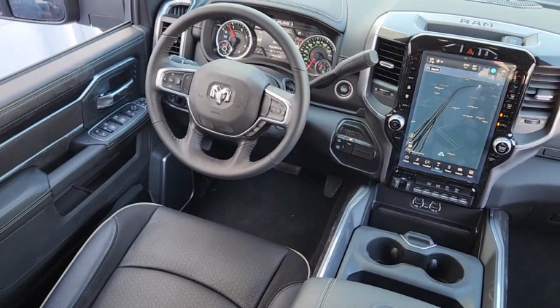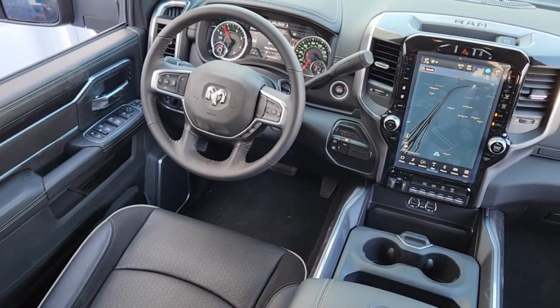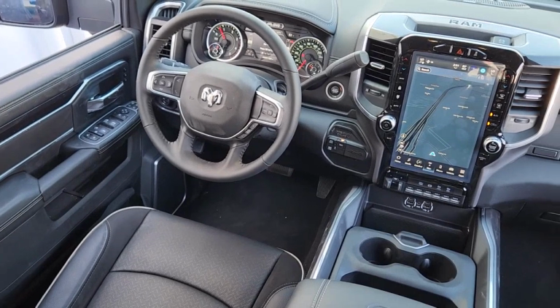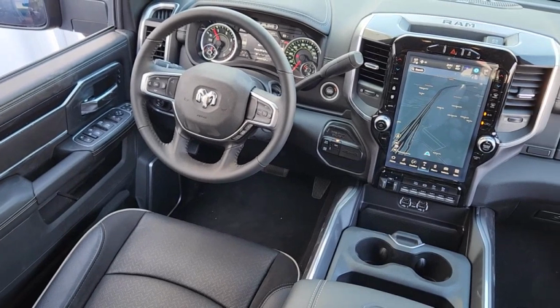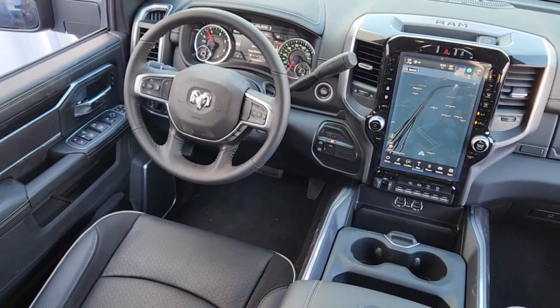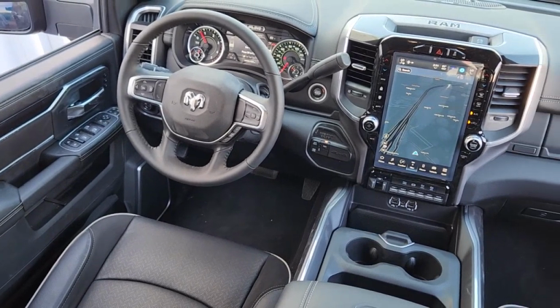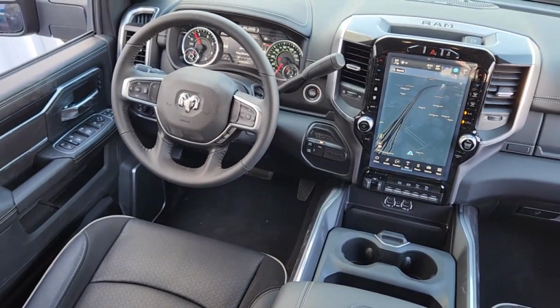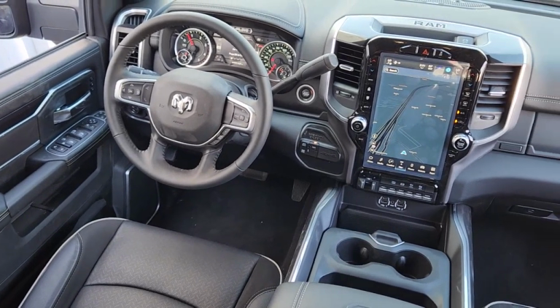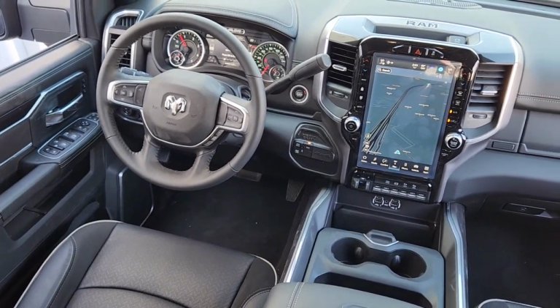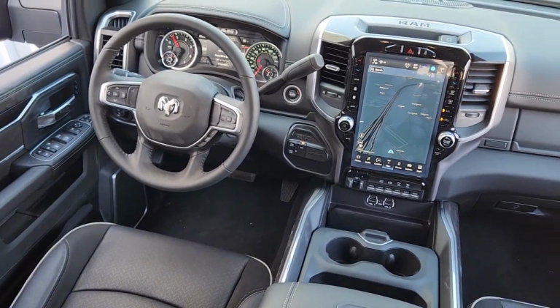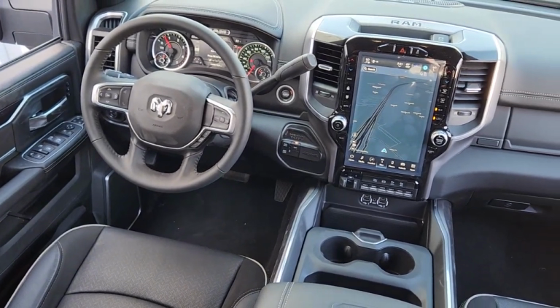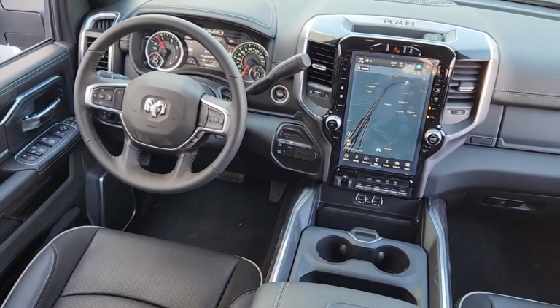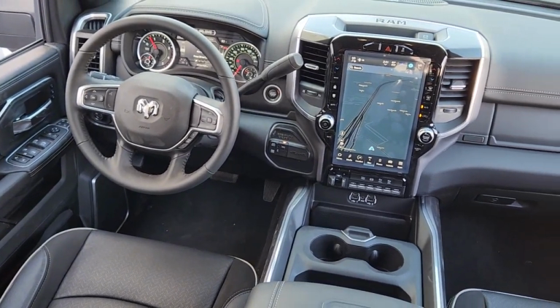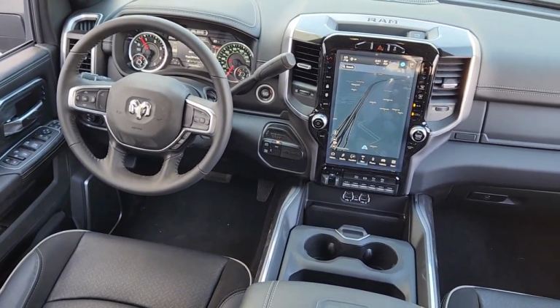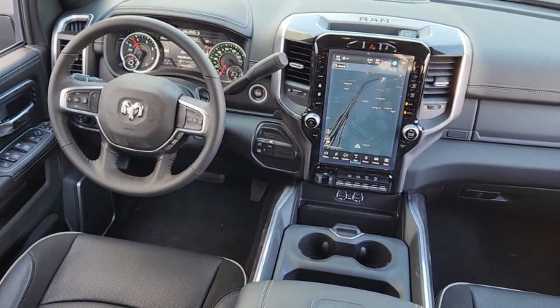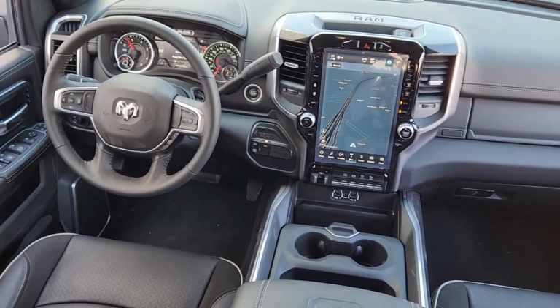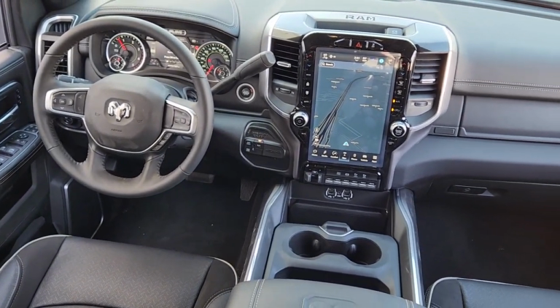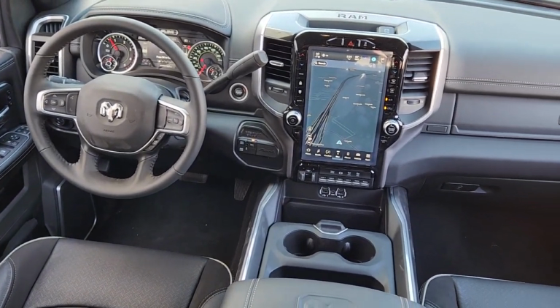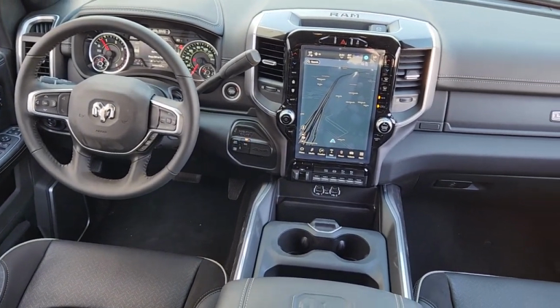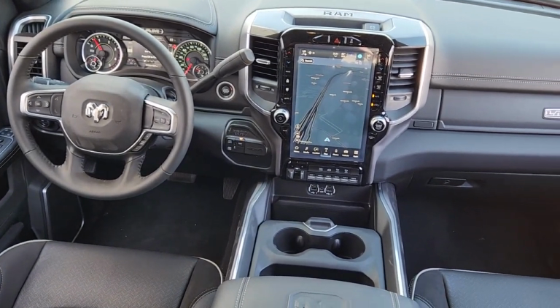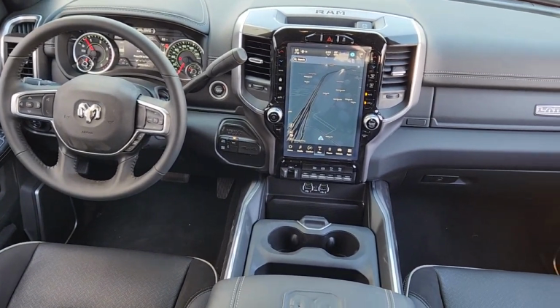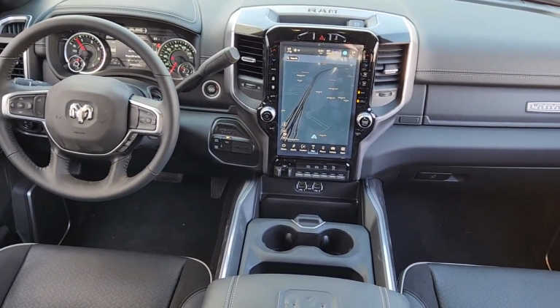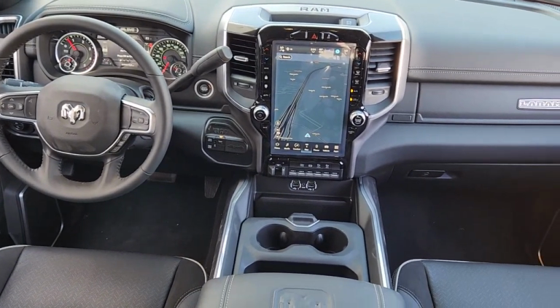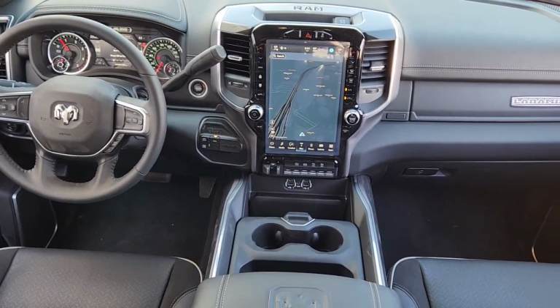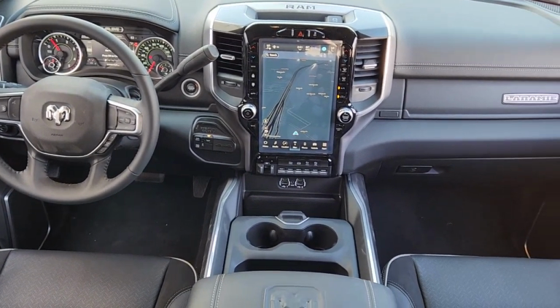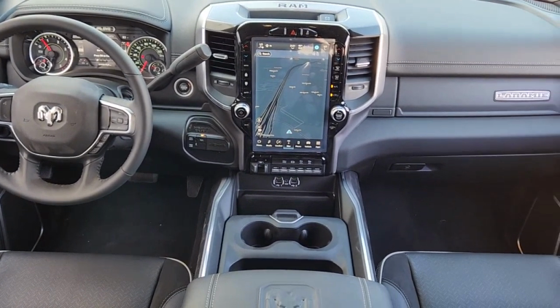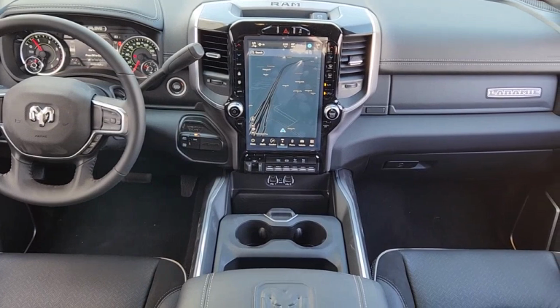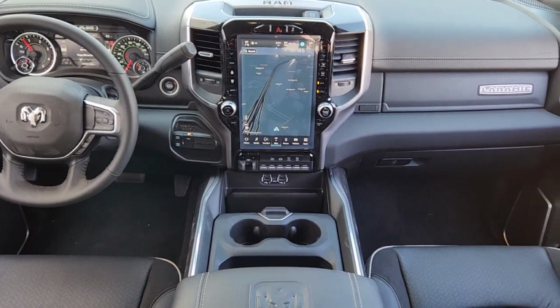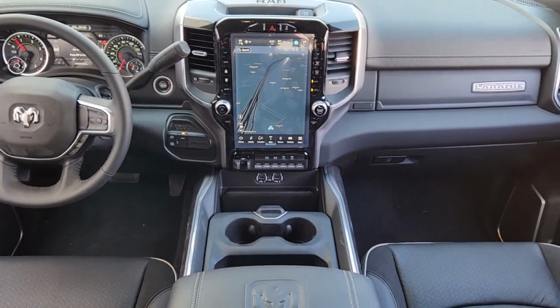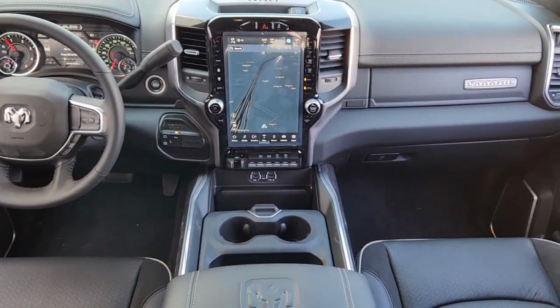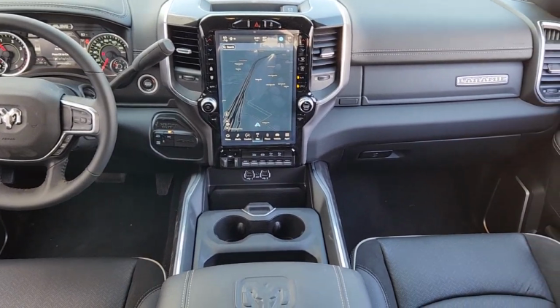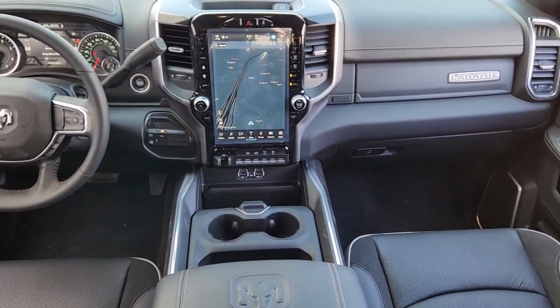Keyless start, satellite radio, backup camera, blind spot monitor, aluminum wheels.